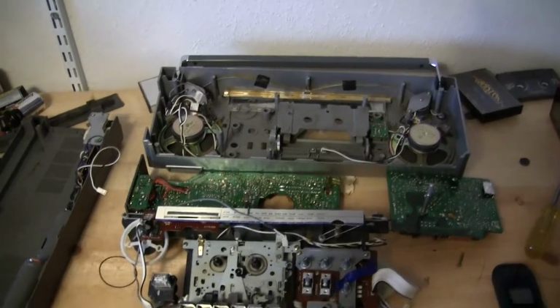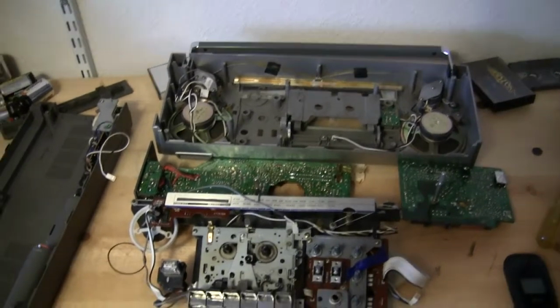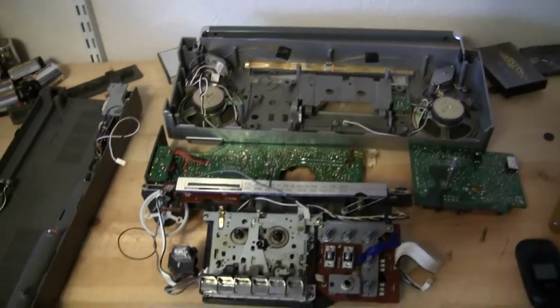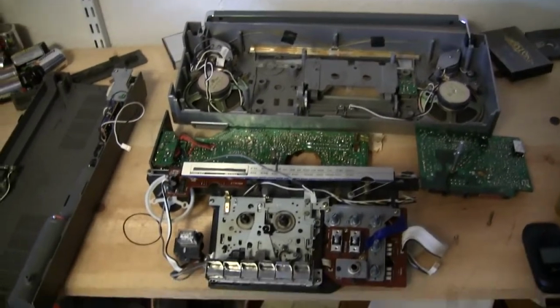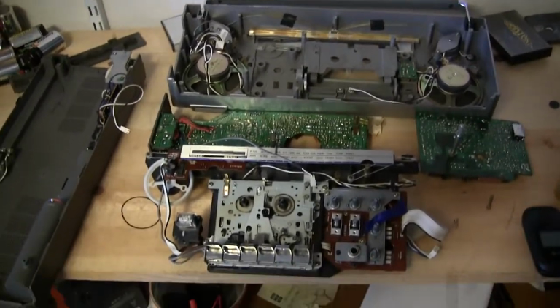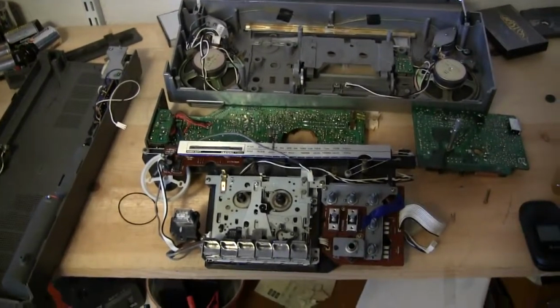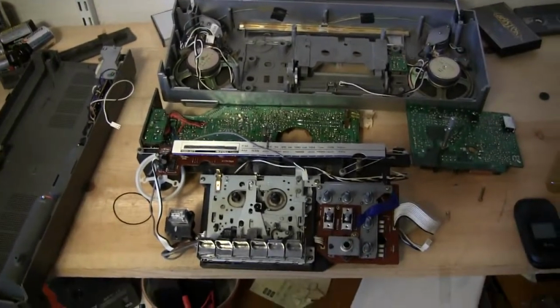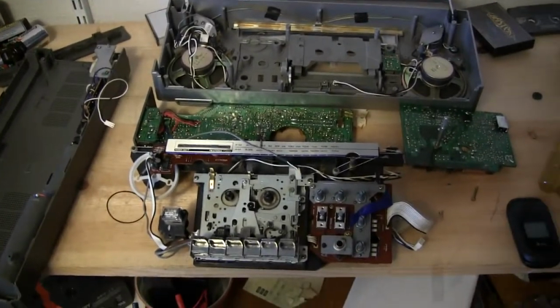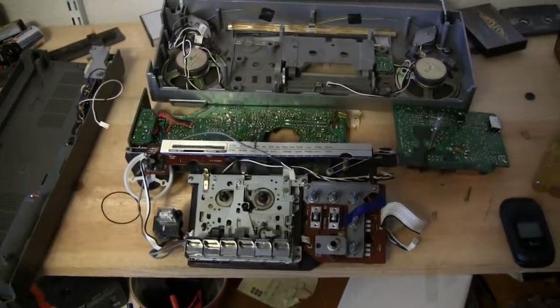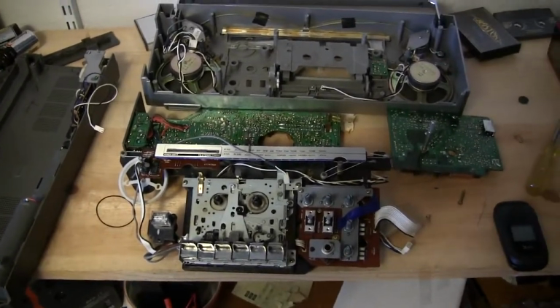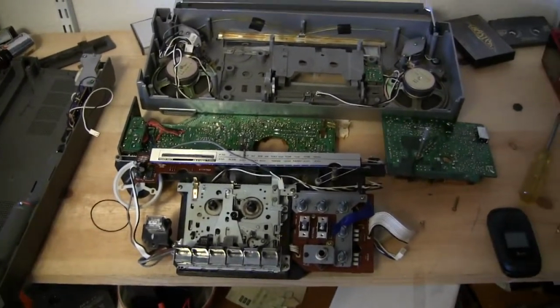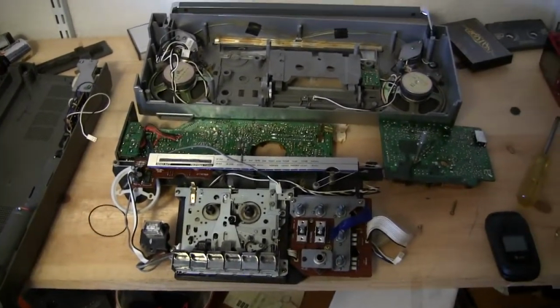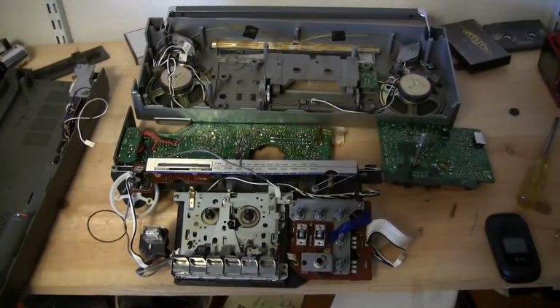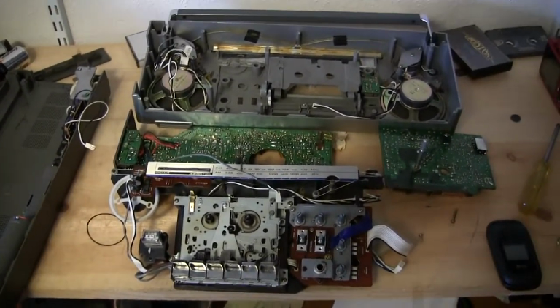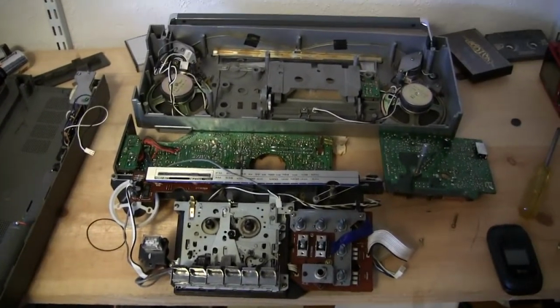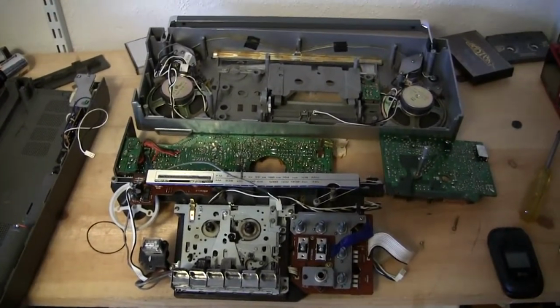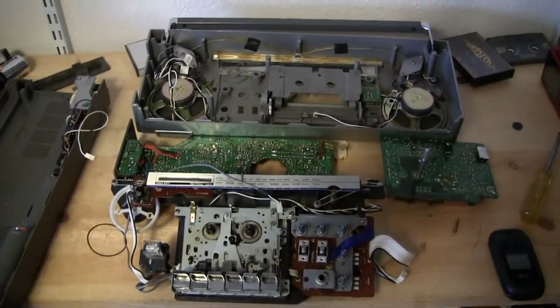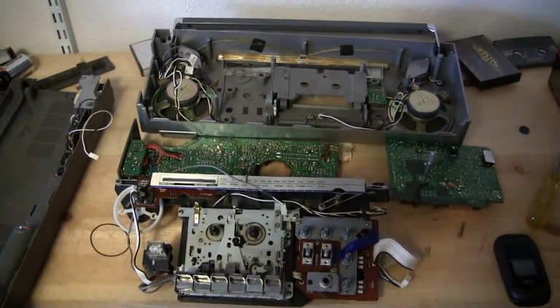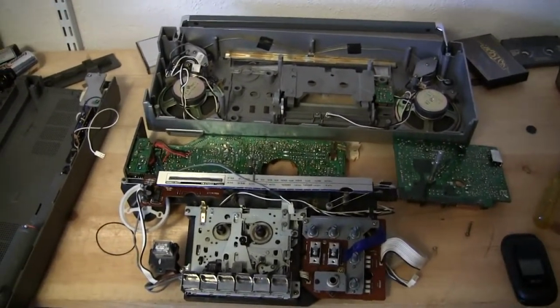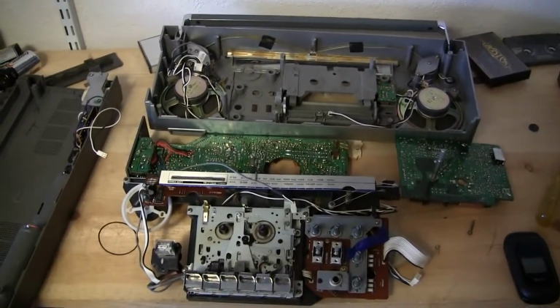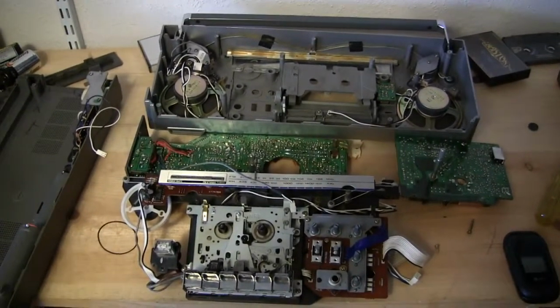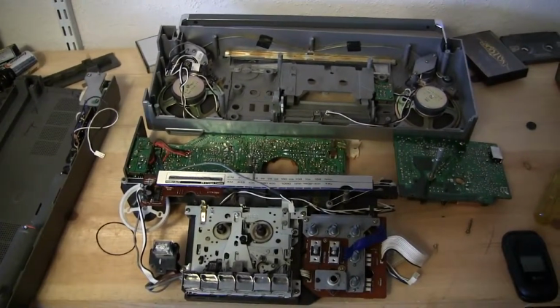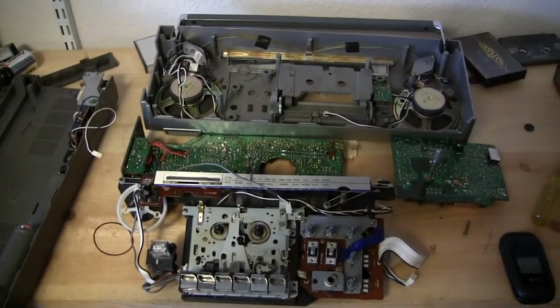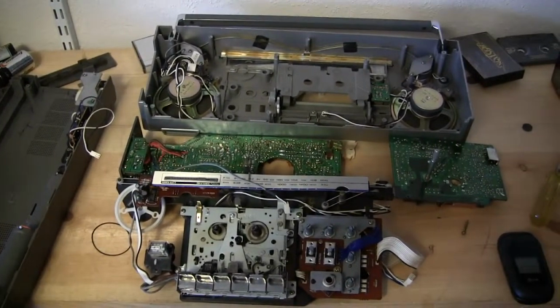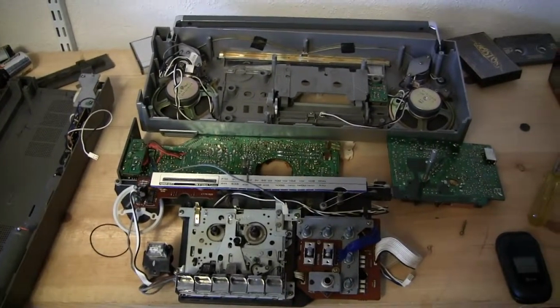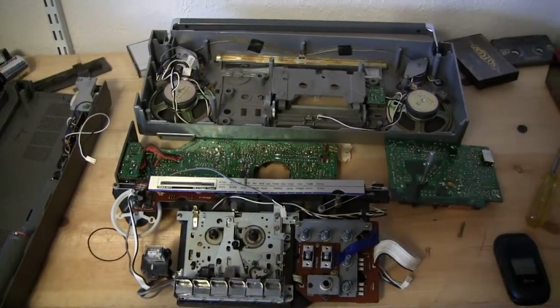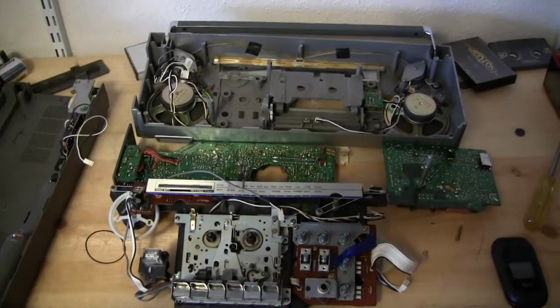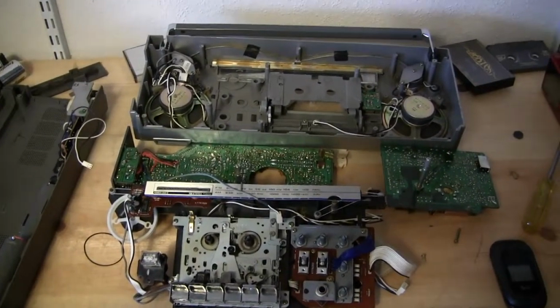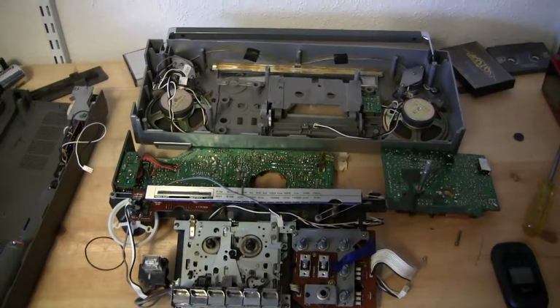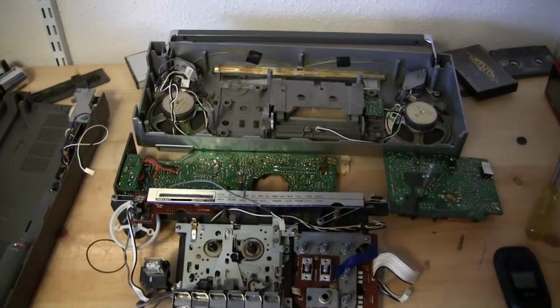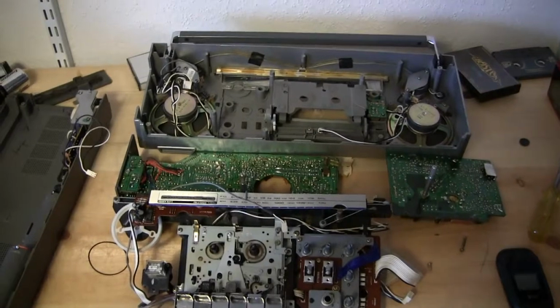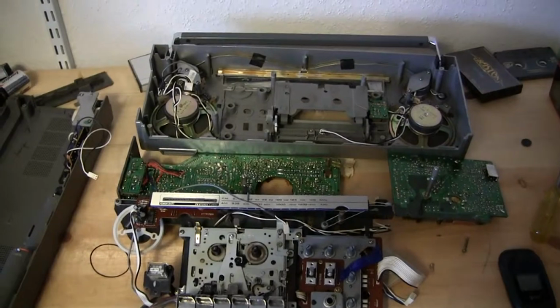So it's my one minute shorty of it's all apart, and hopefully I get it back together and working. Good day, bye bye.